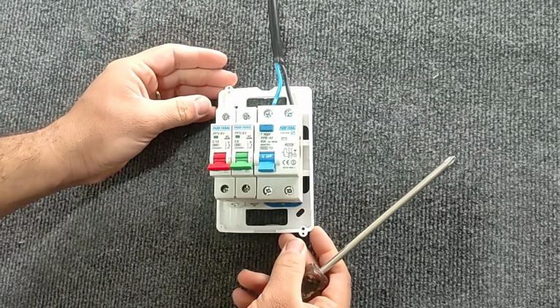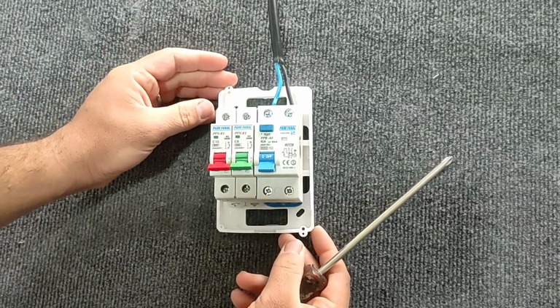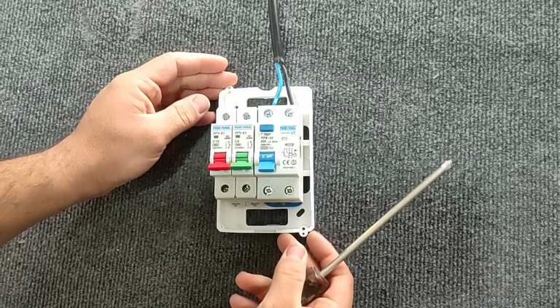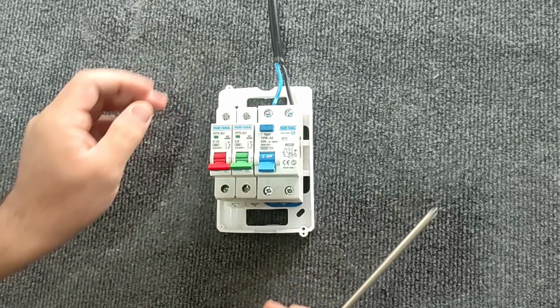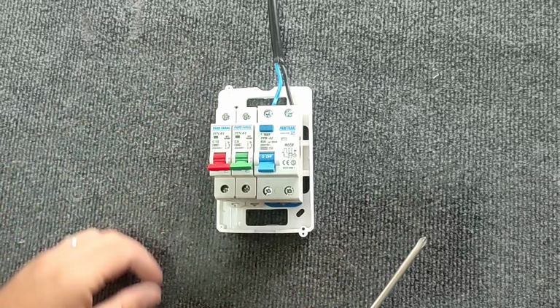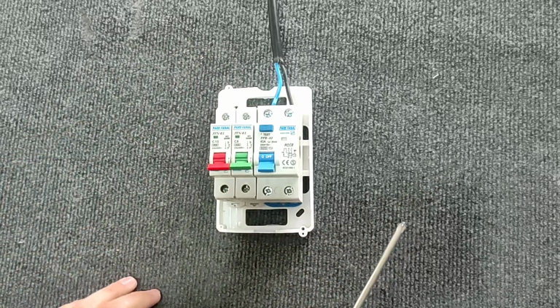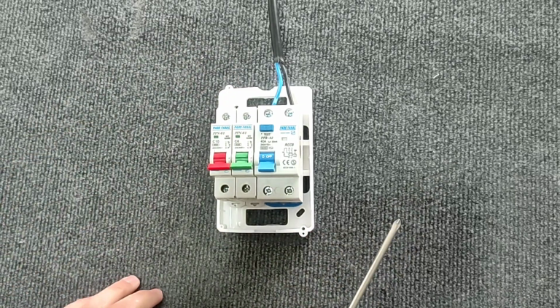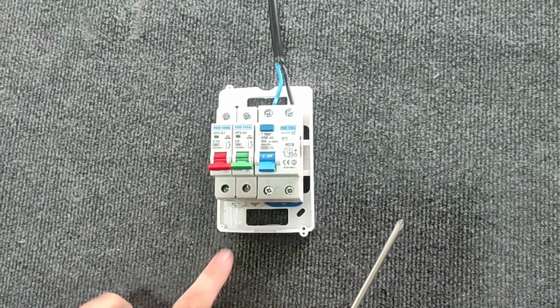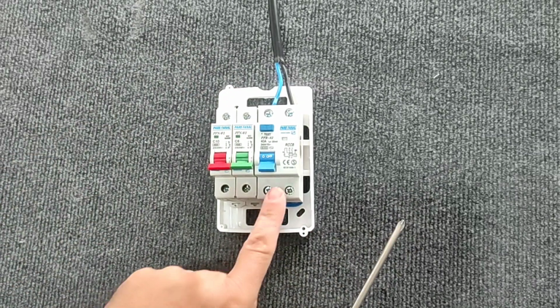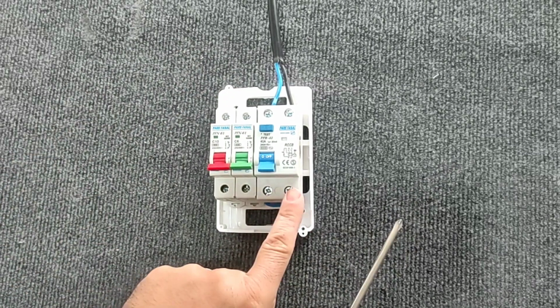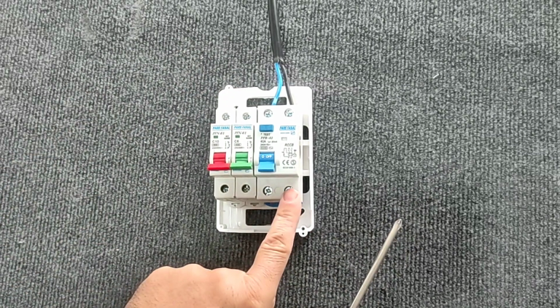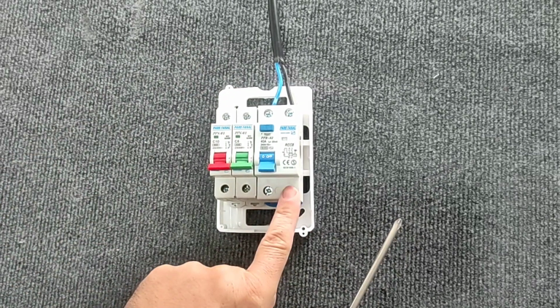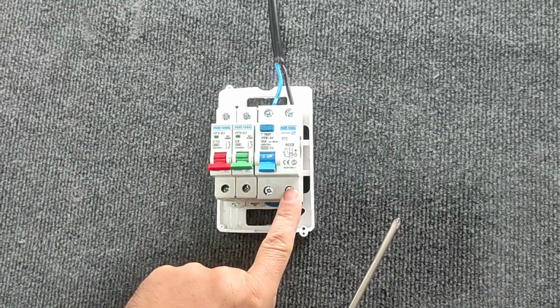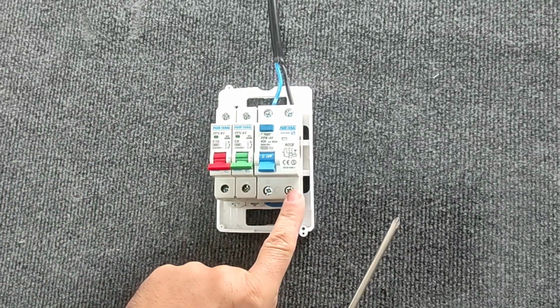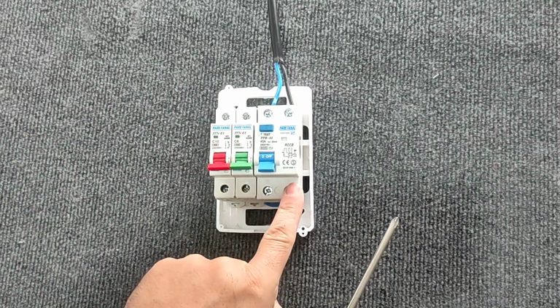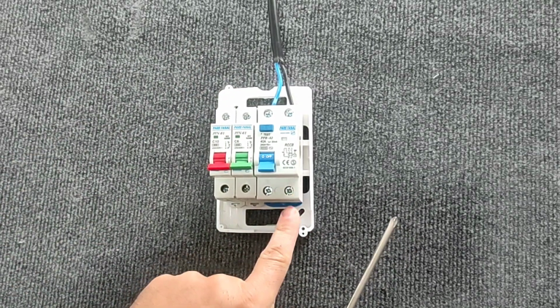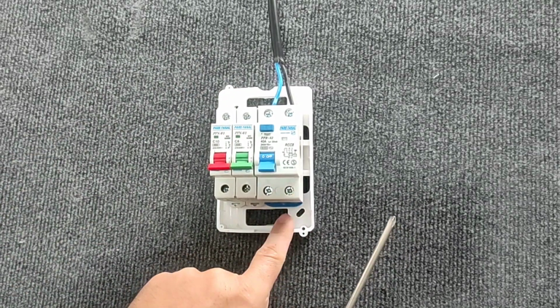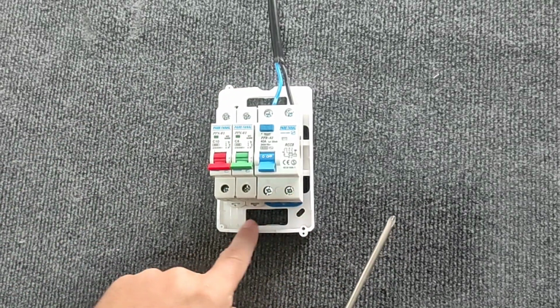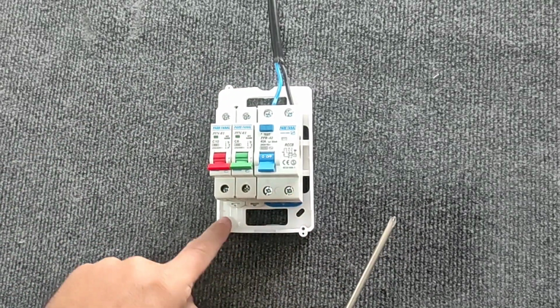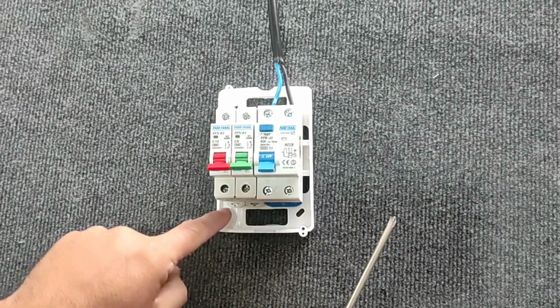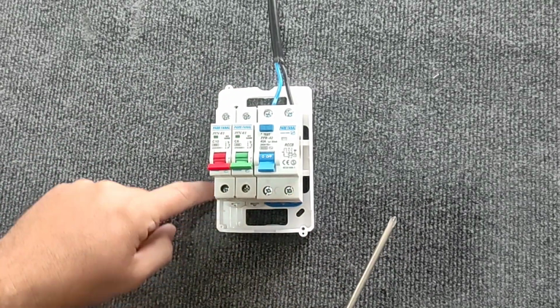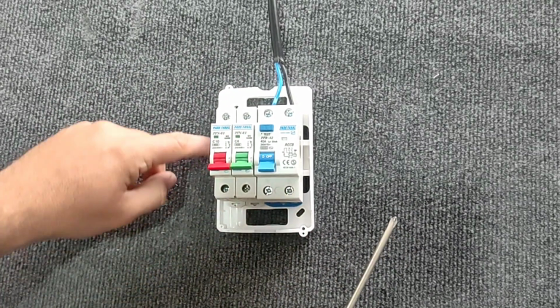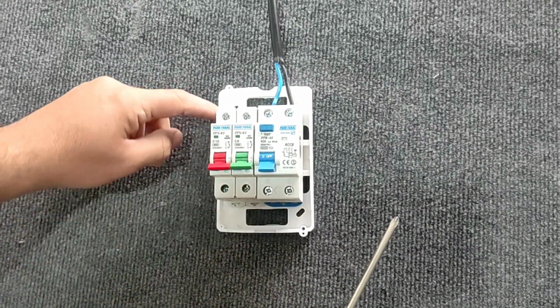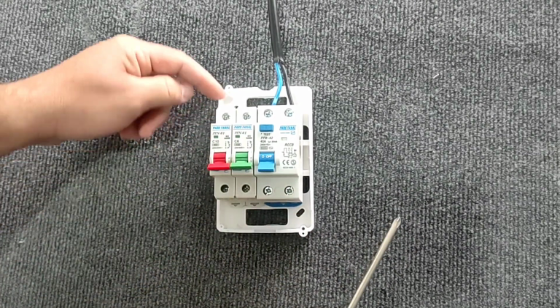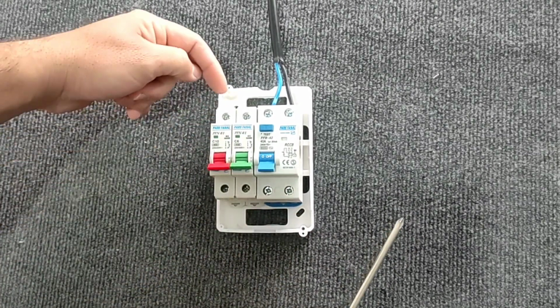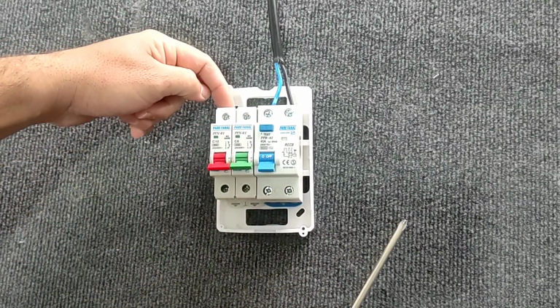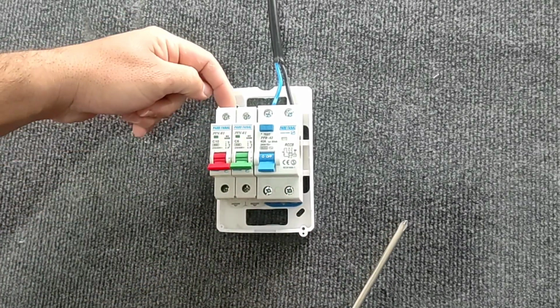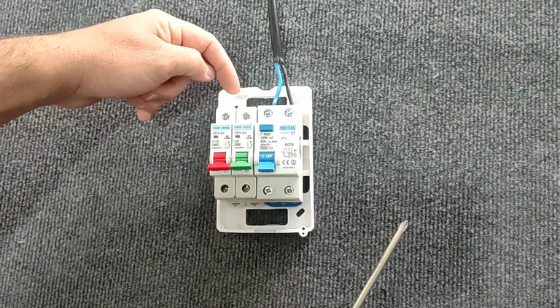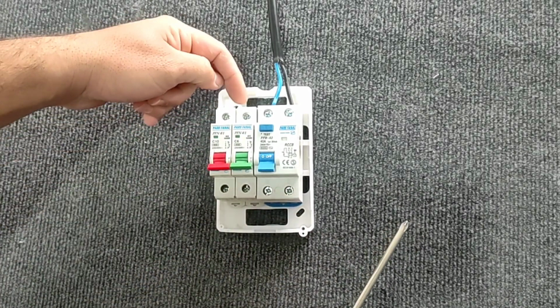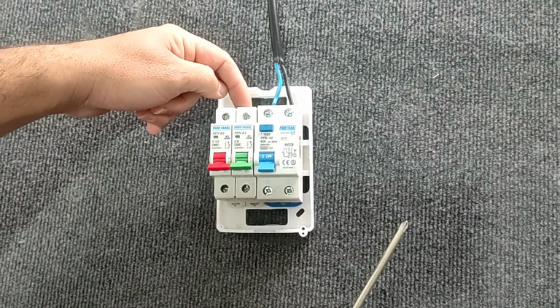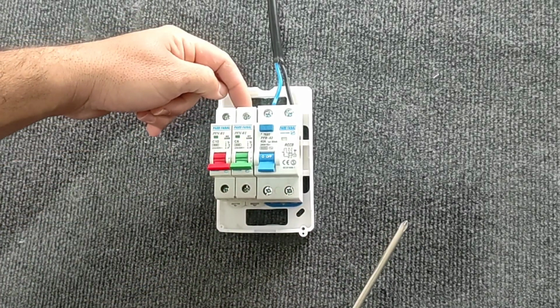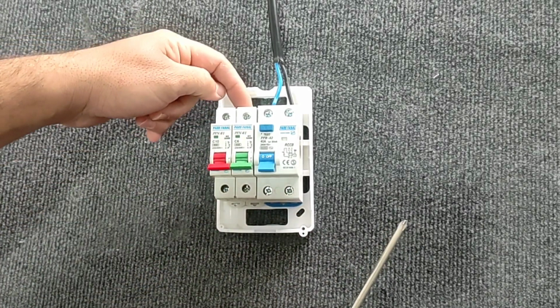To divide the phase, we connect the output of the RCCB switch to the input of the miniature switch.